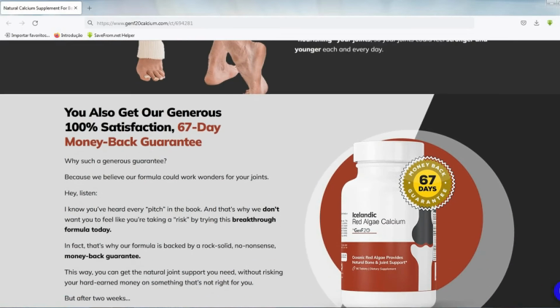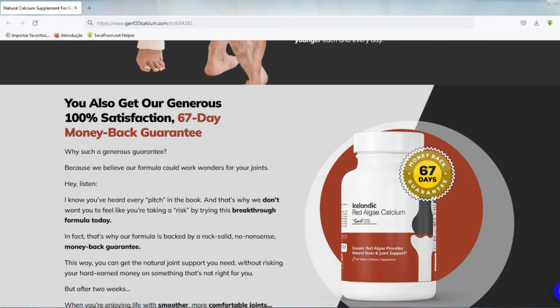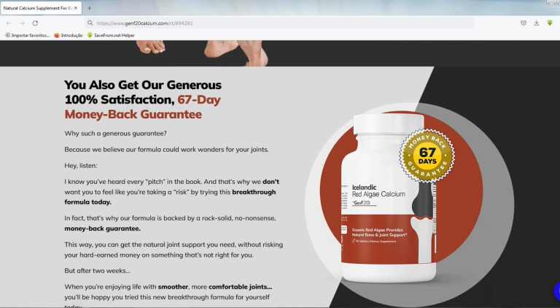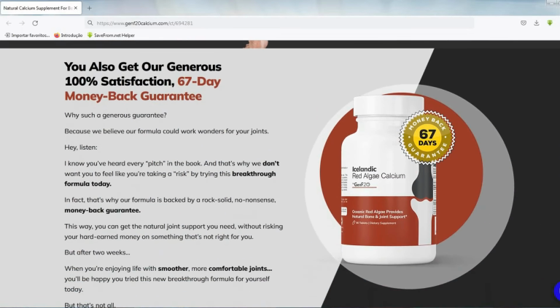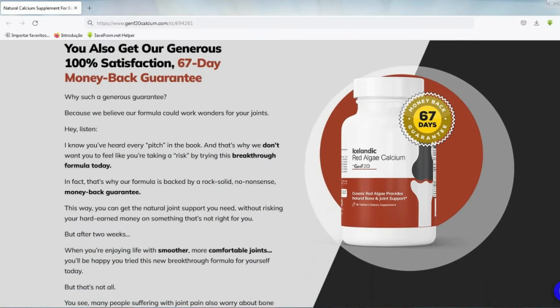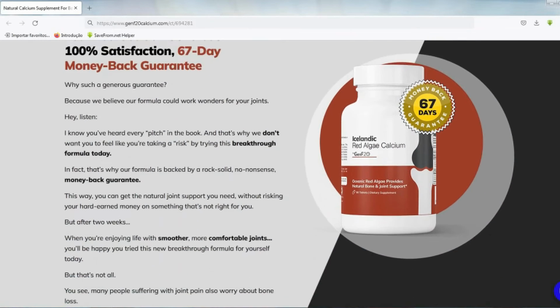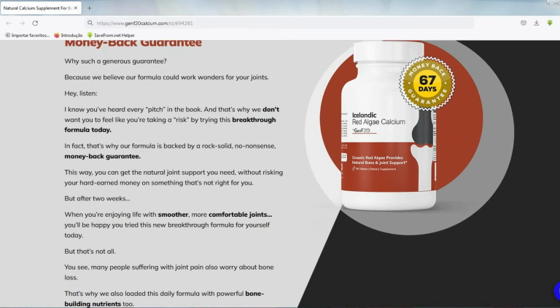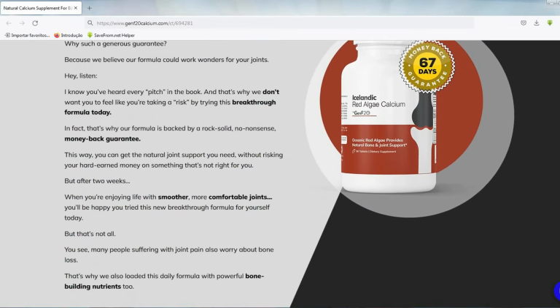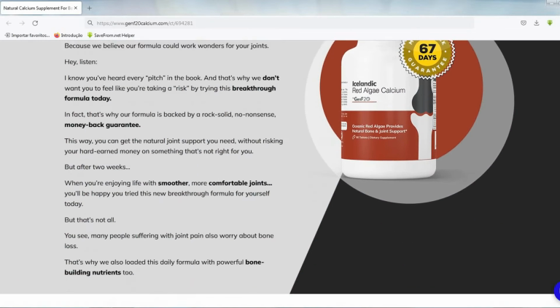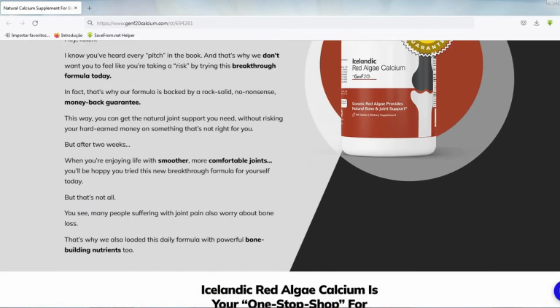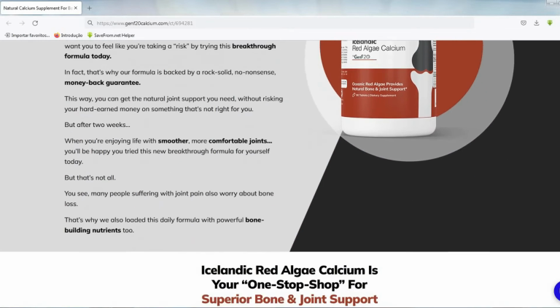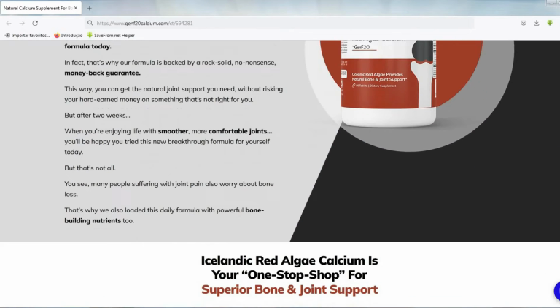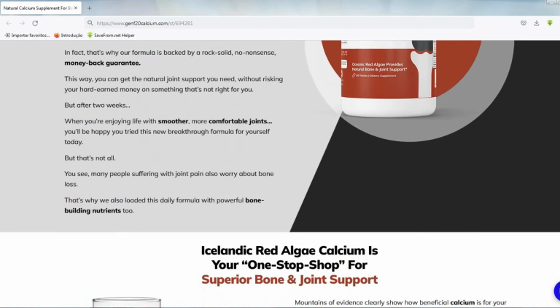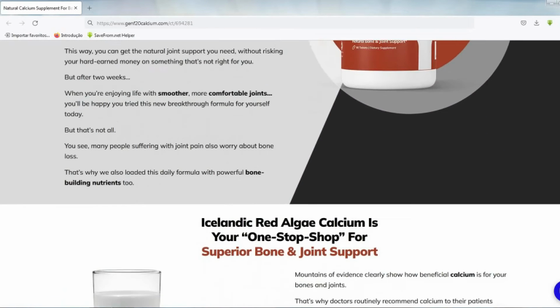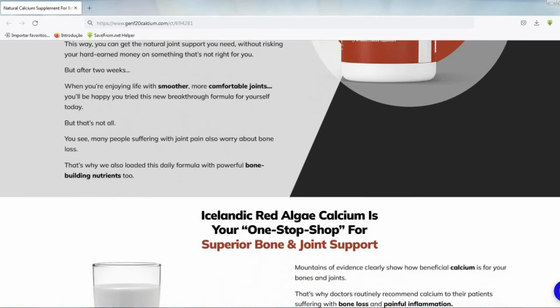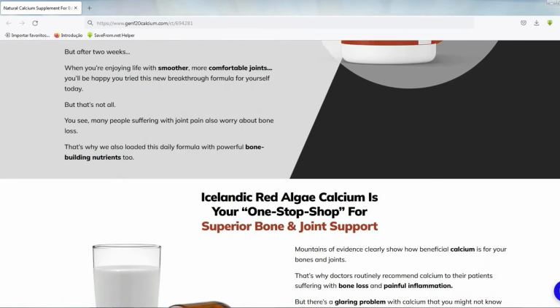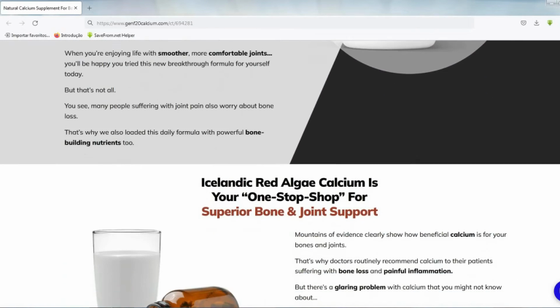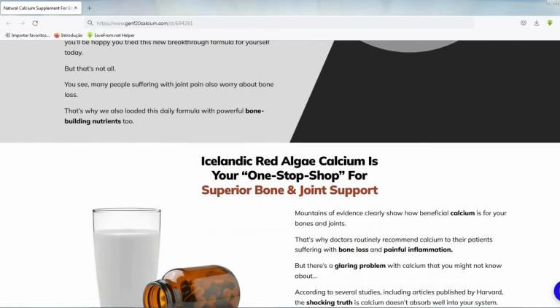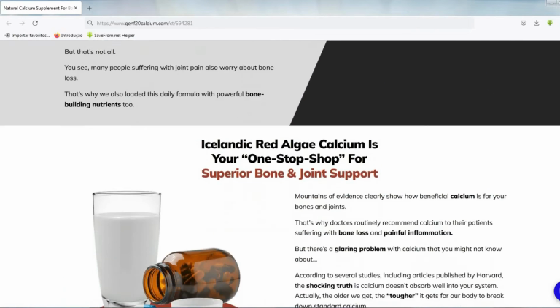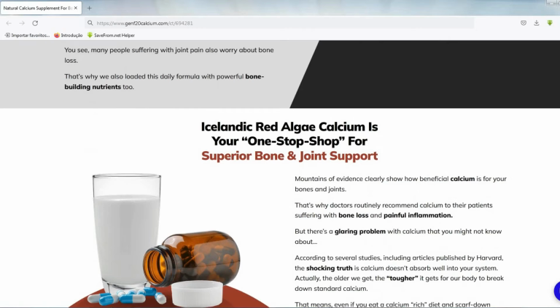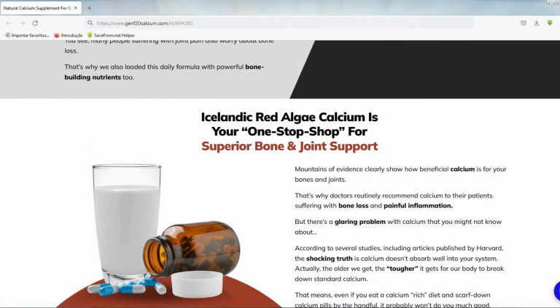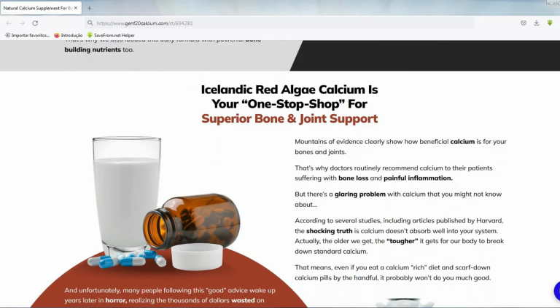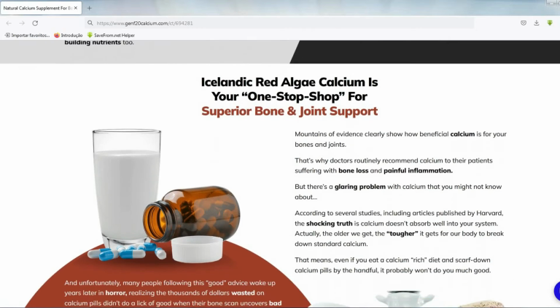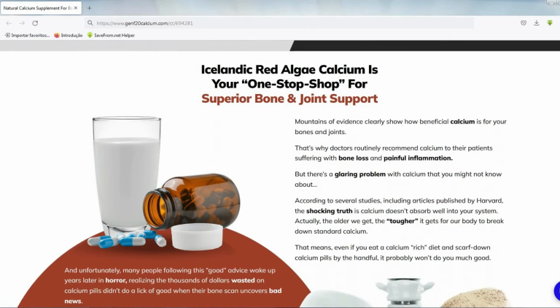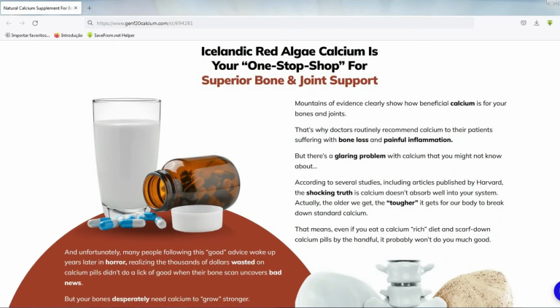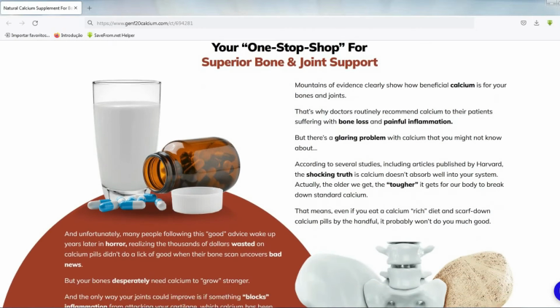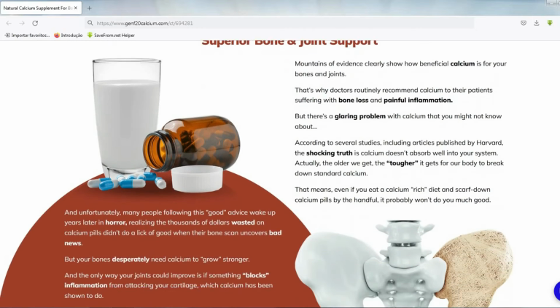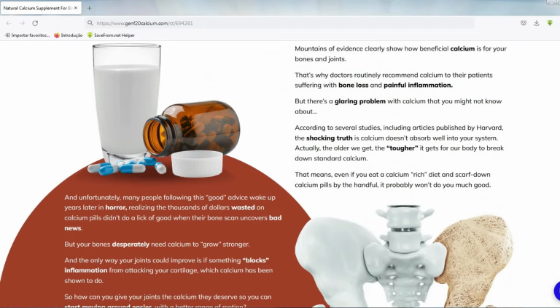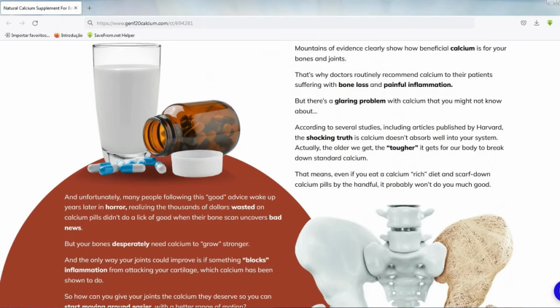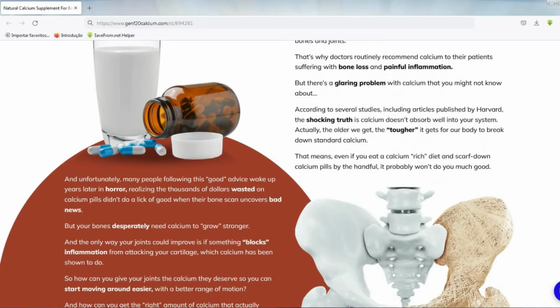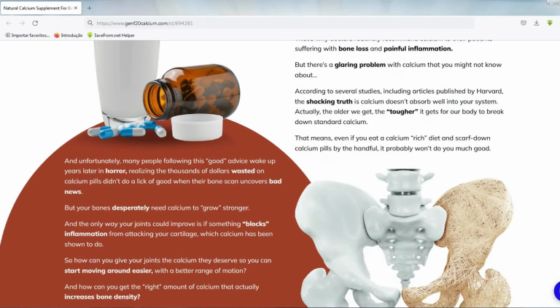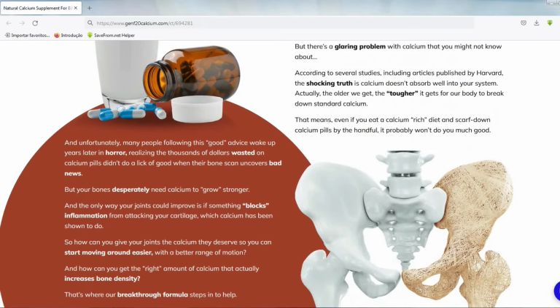Icelandic Red Algae Calcium is suitable for men and women over 40 who struggle with joint pain and mobility issues.